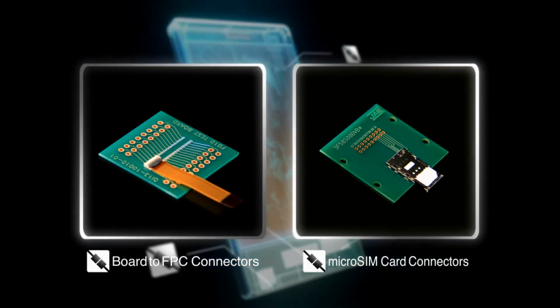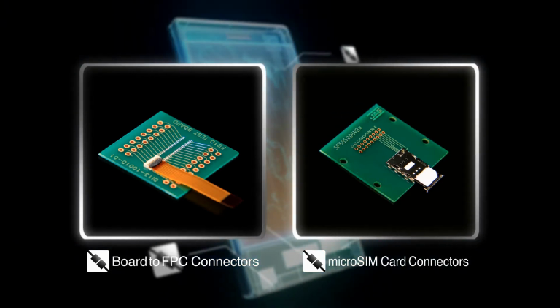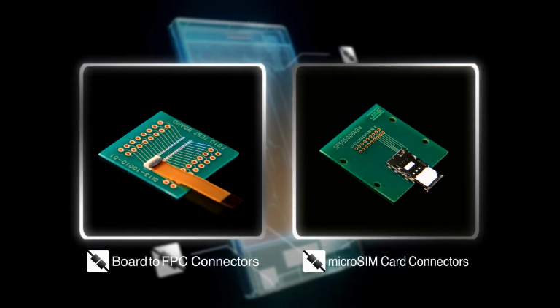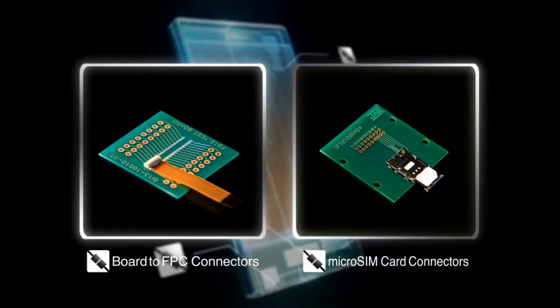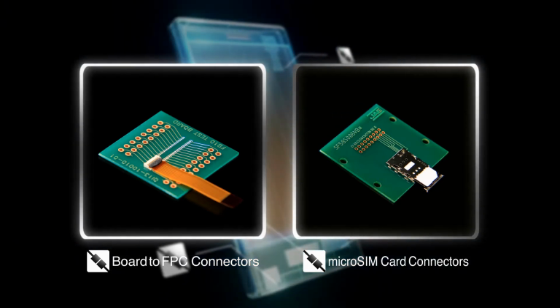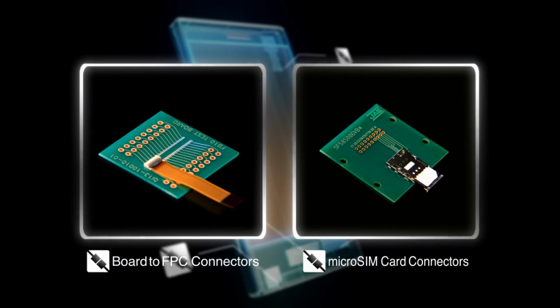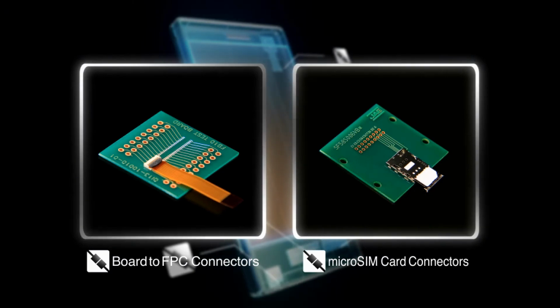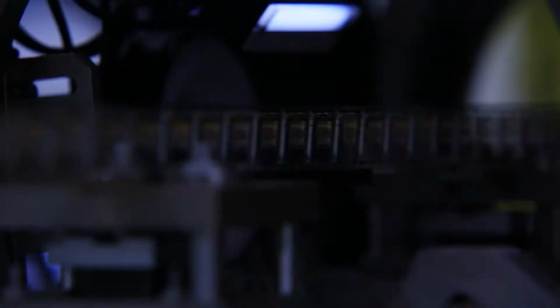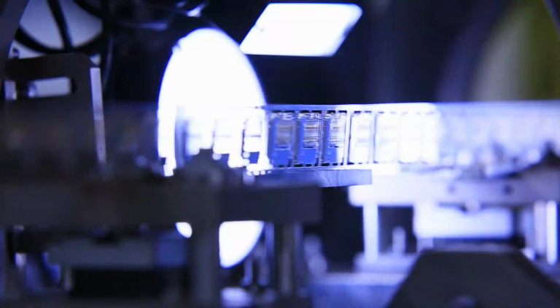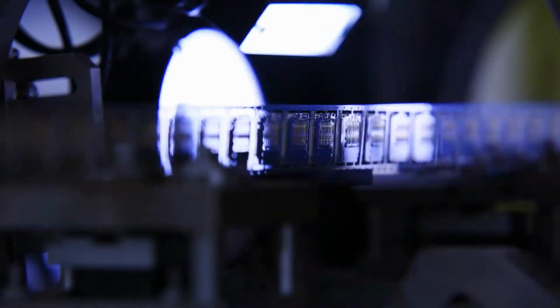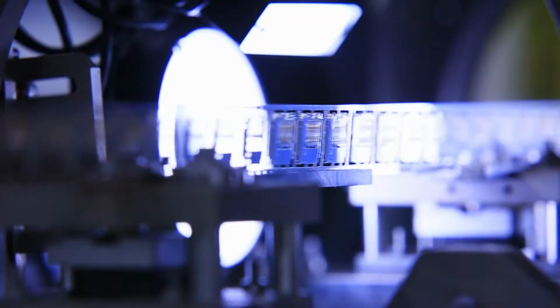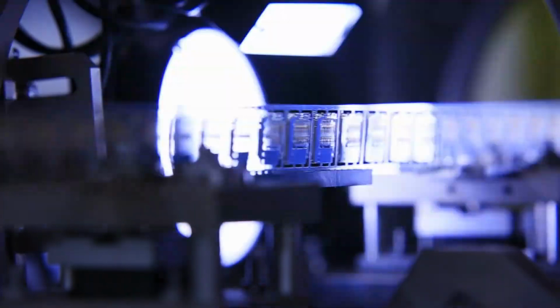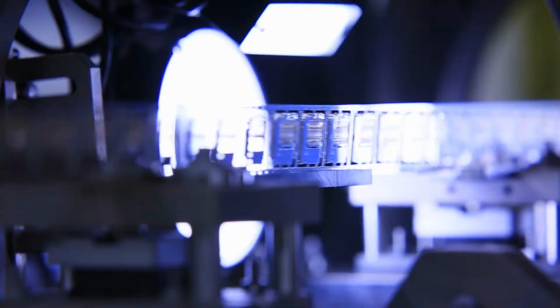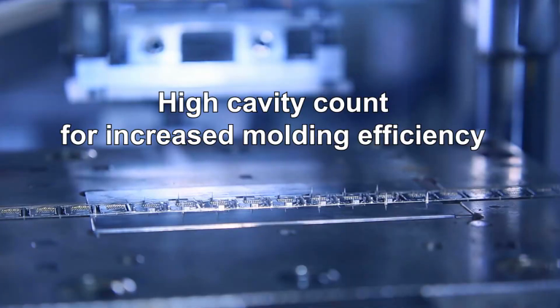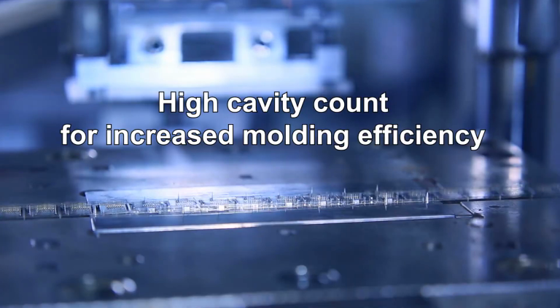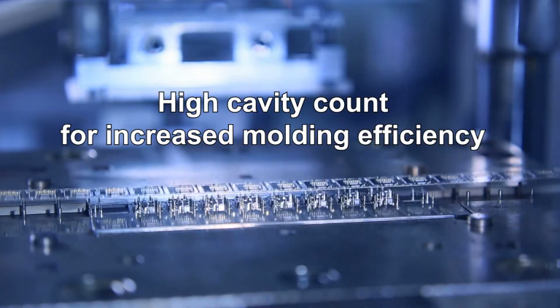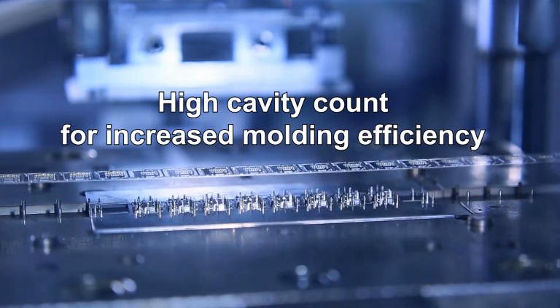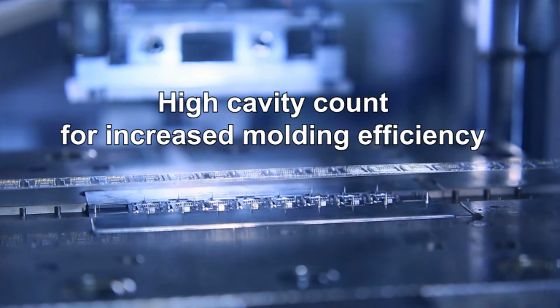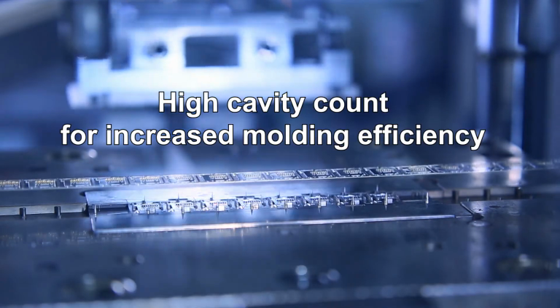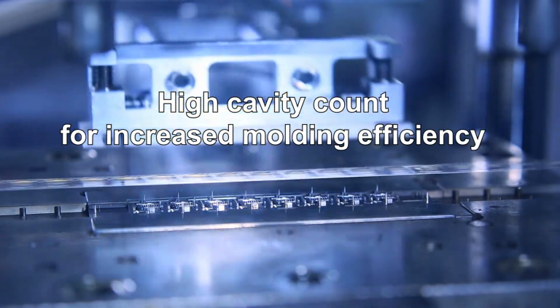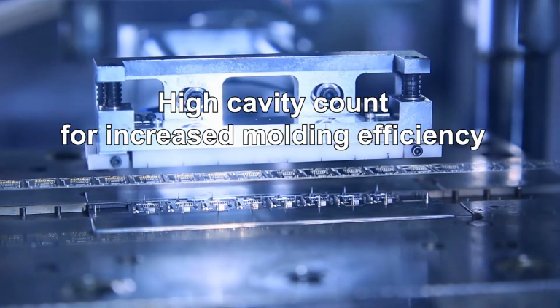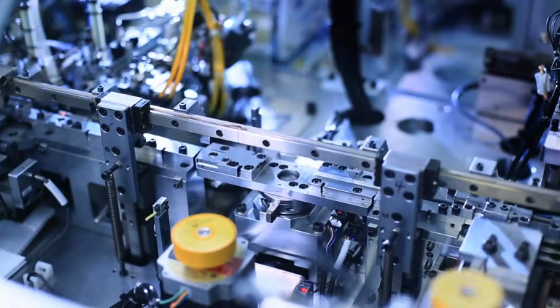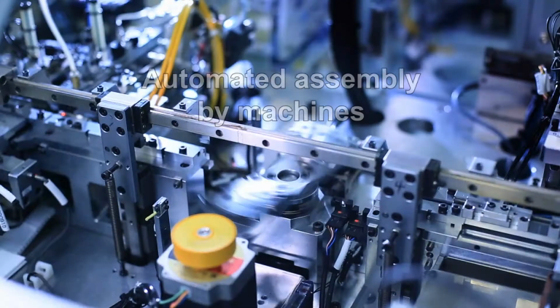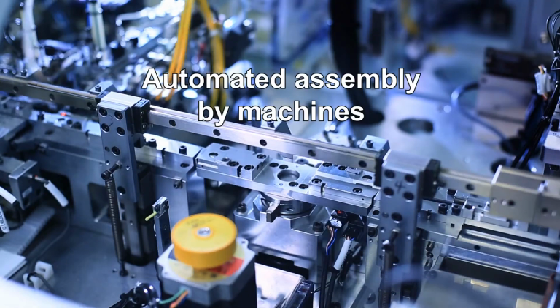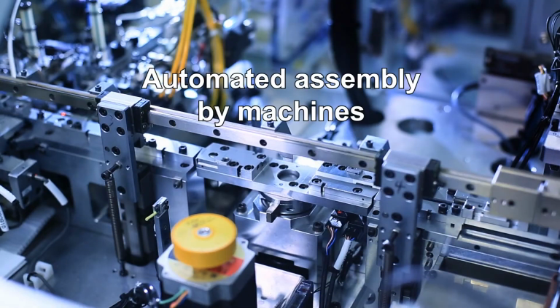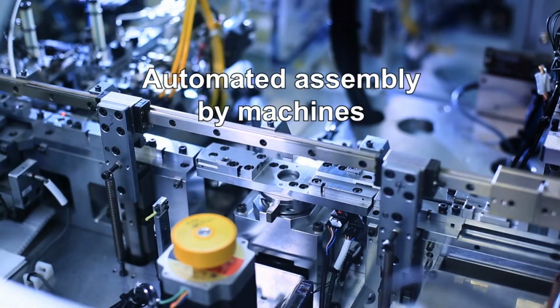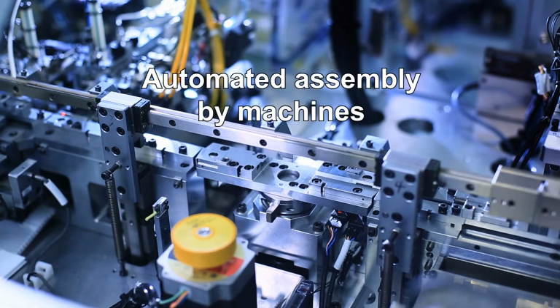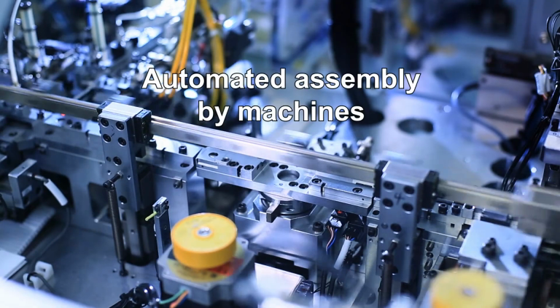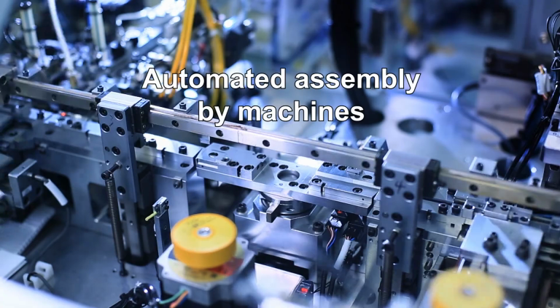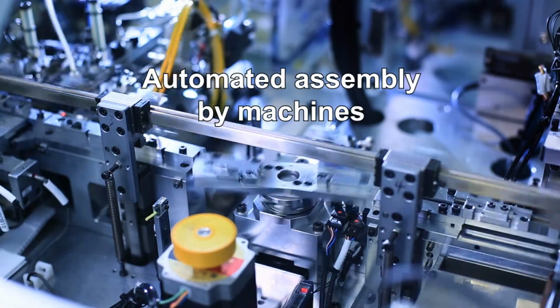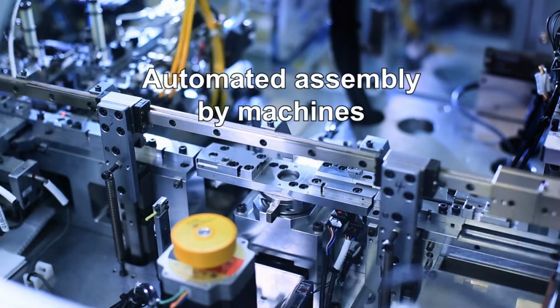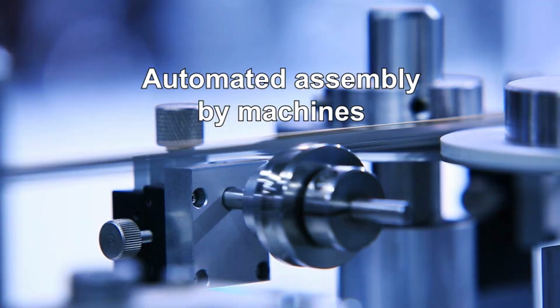Because of limited space, mobile device connectors must be extremely small, high-density, and capable of high-speed transmission.